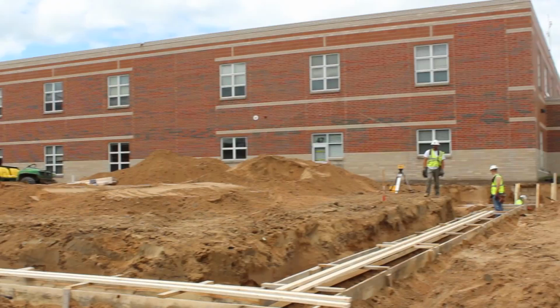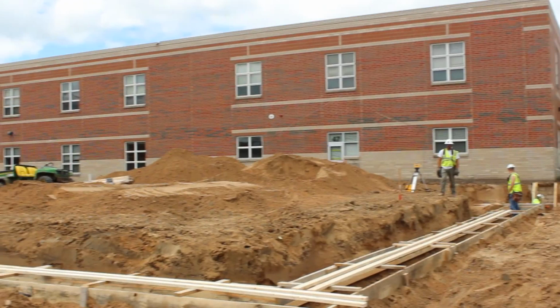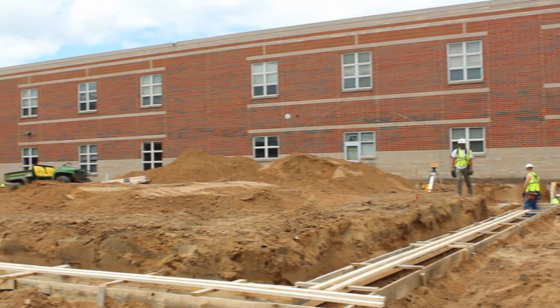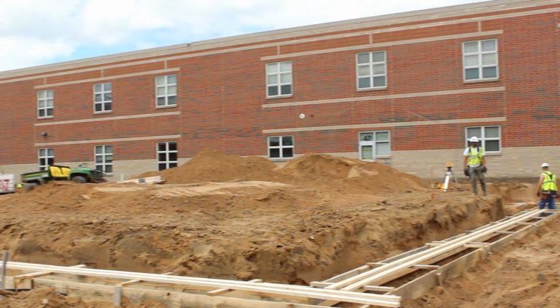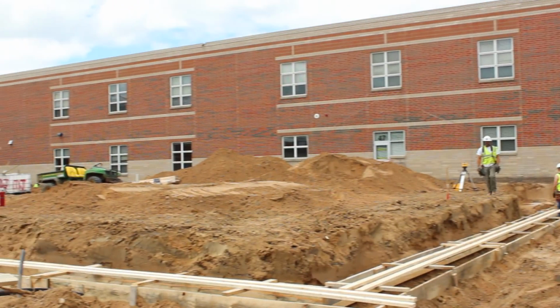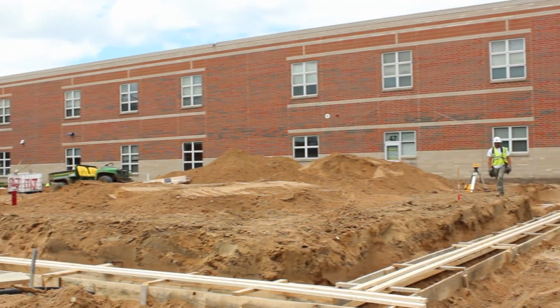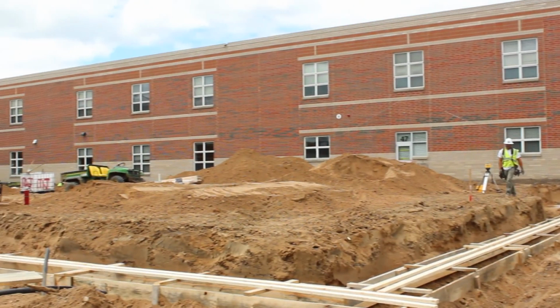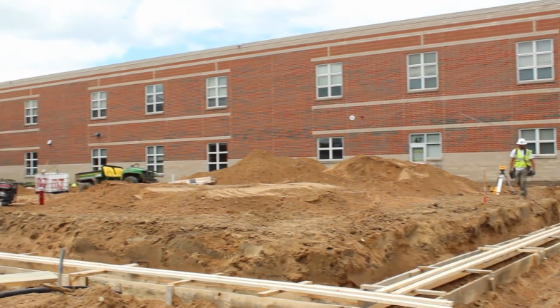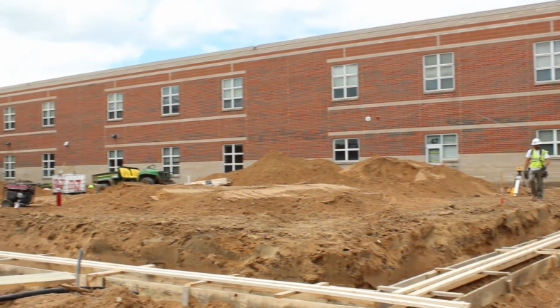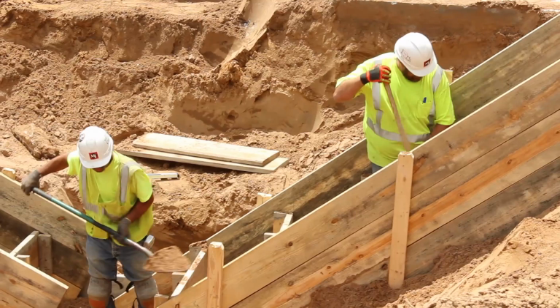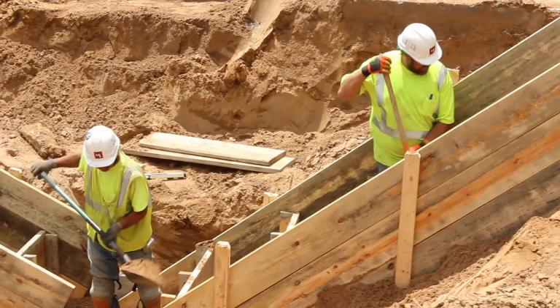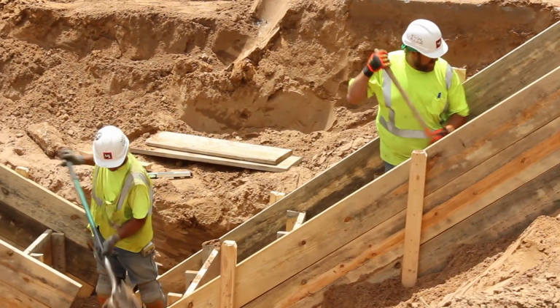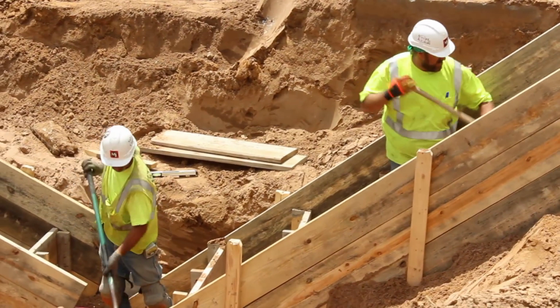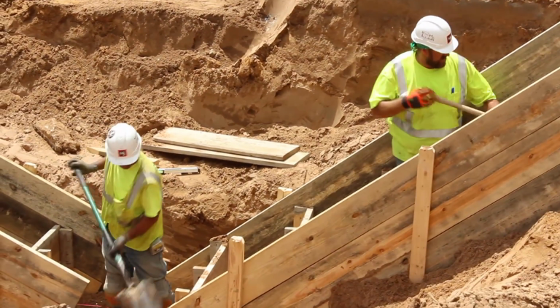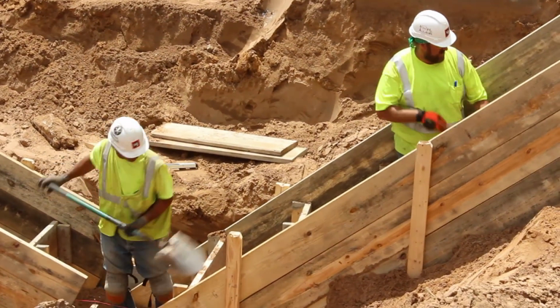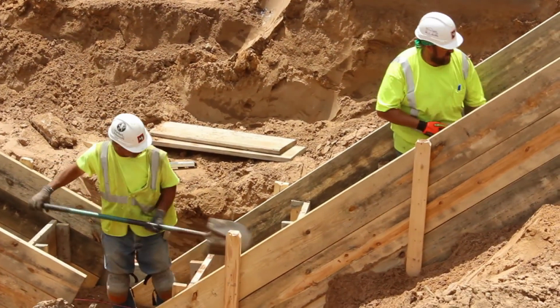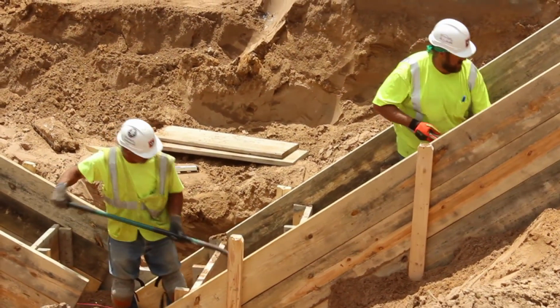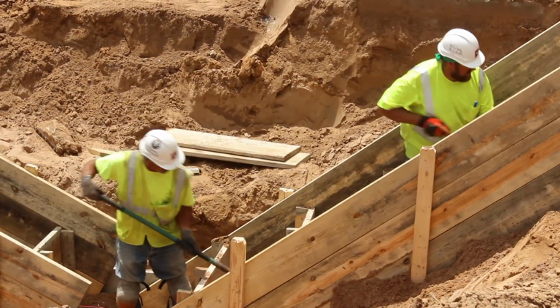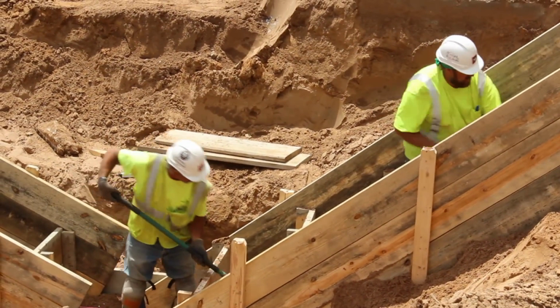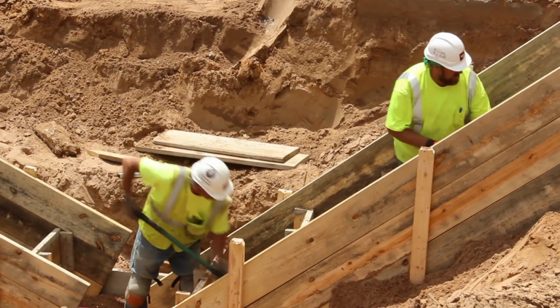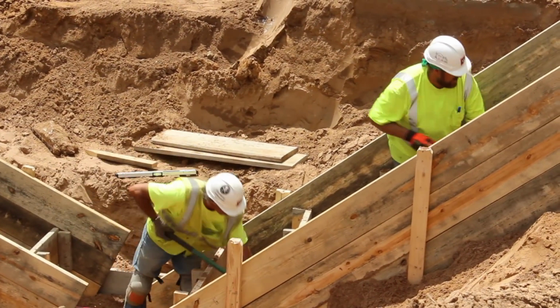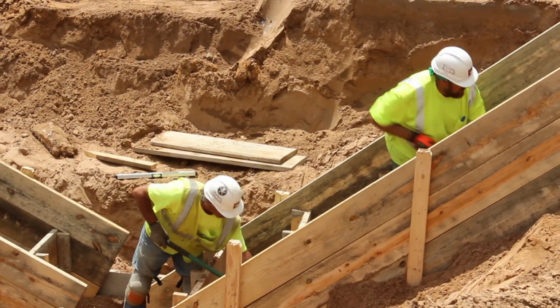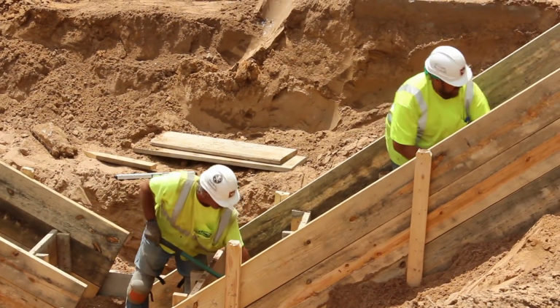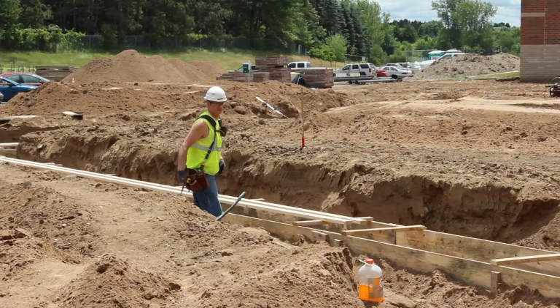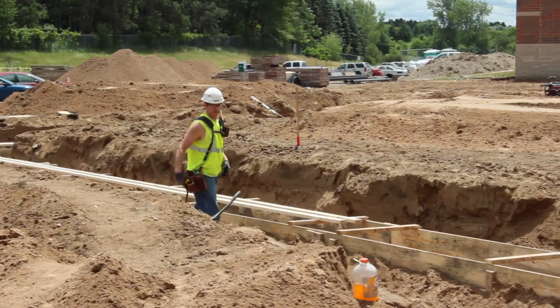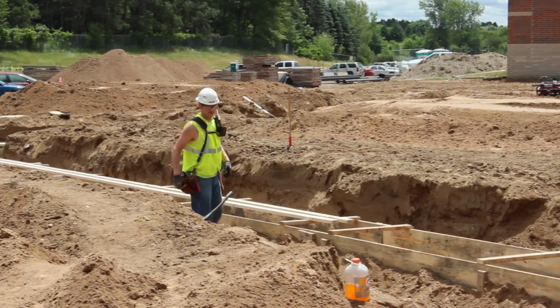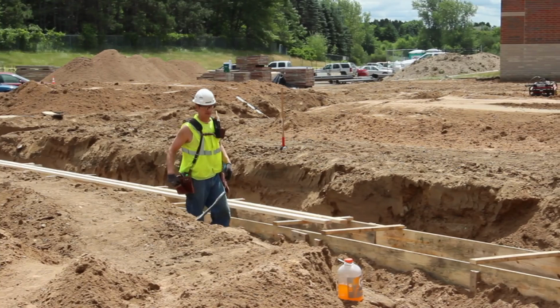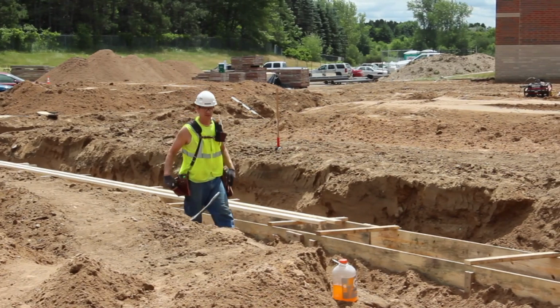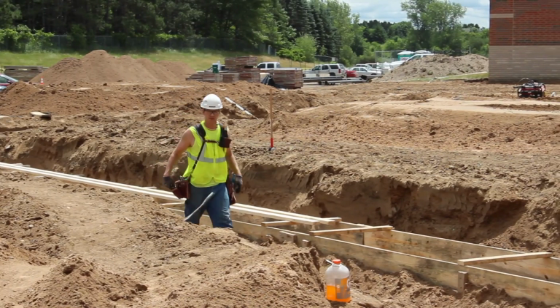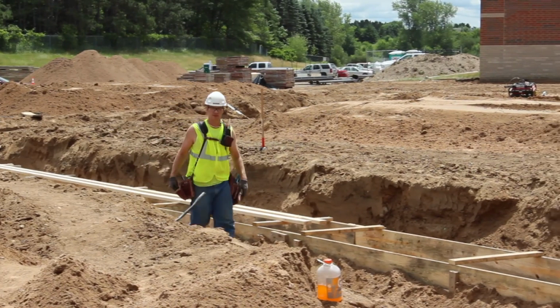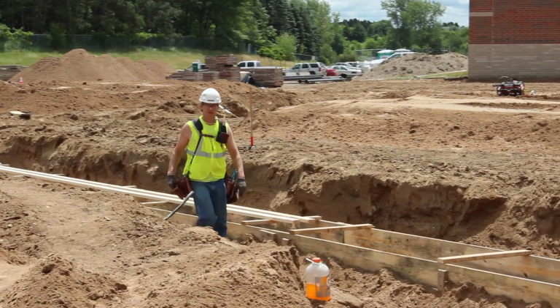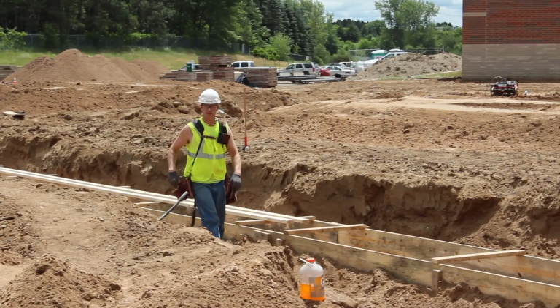Our new STEM area. As you can see, the workers are getting ready to pour footings and foundations in the STEM addition.